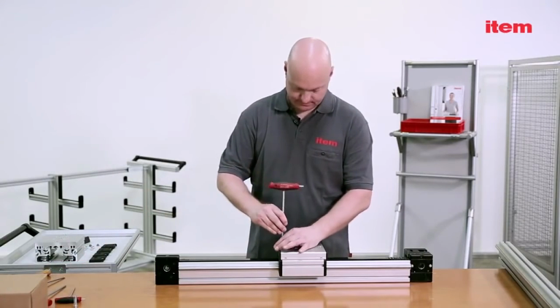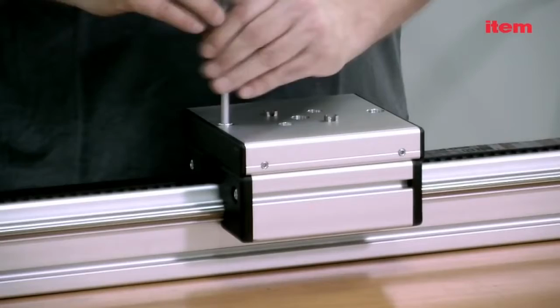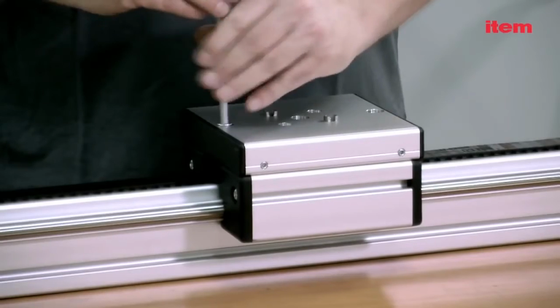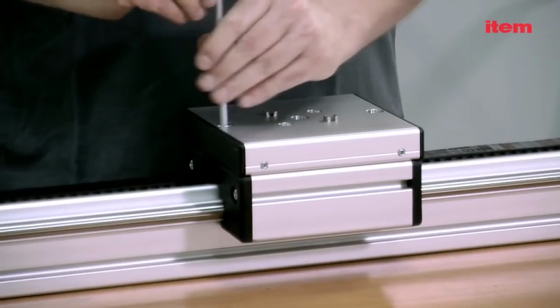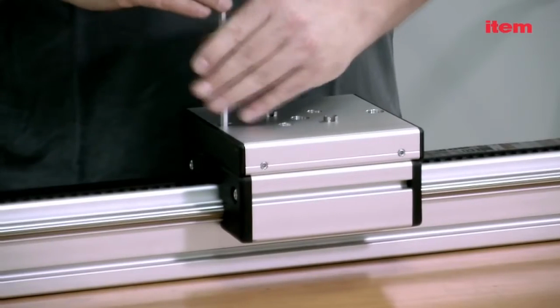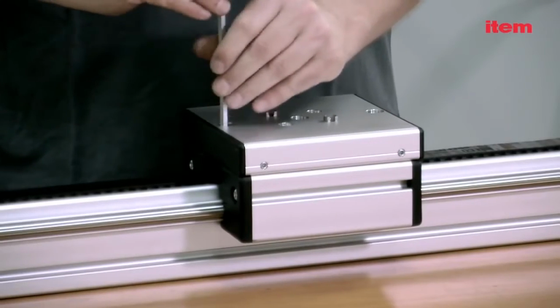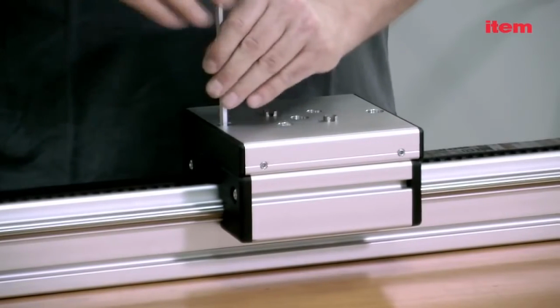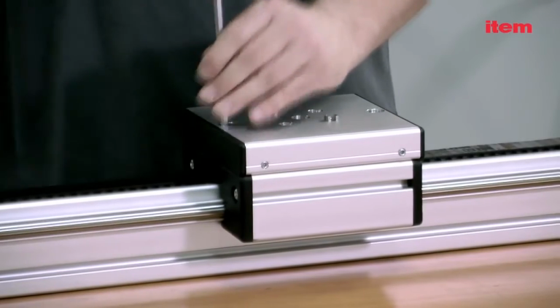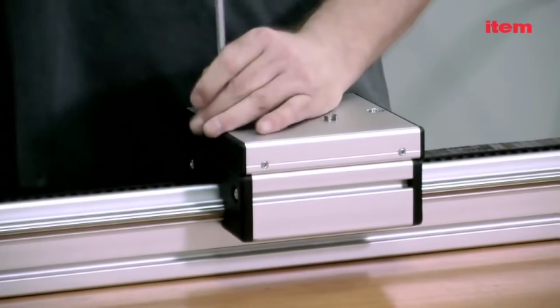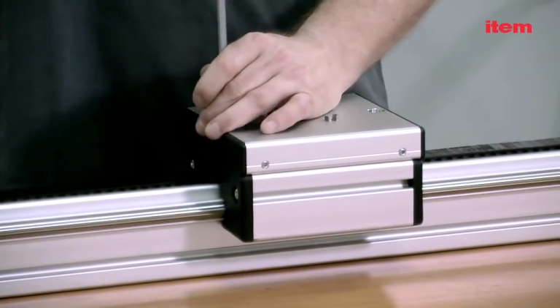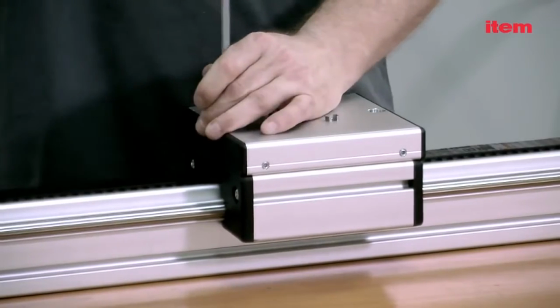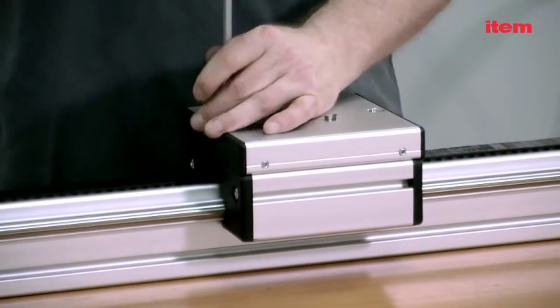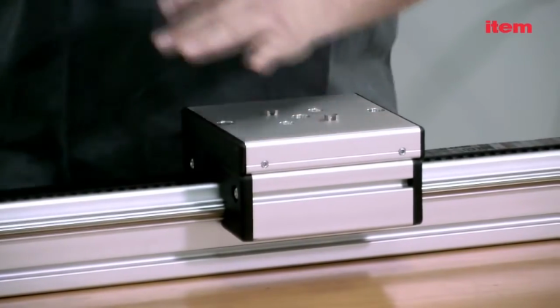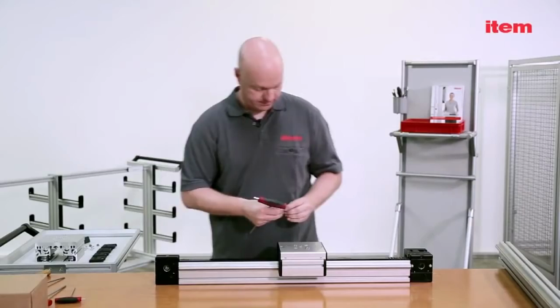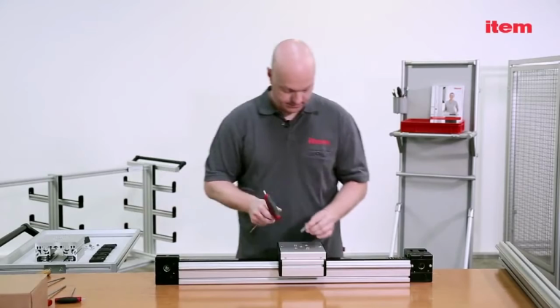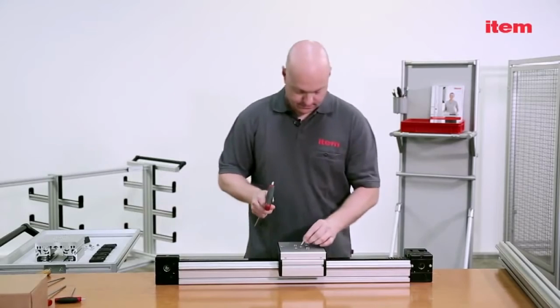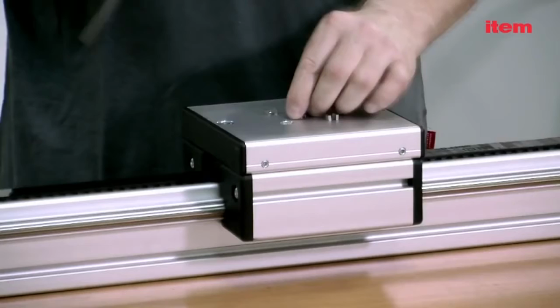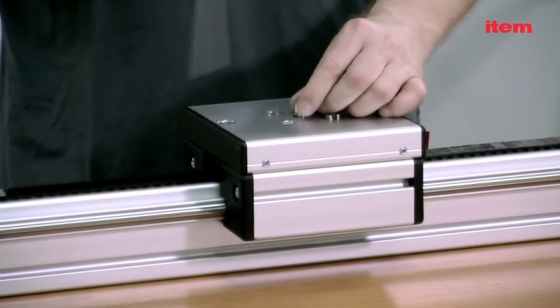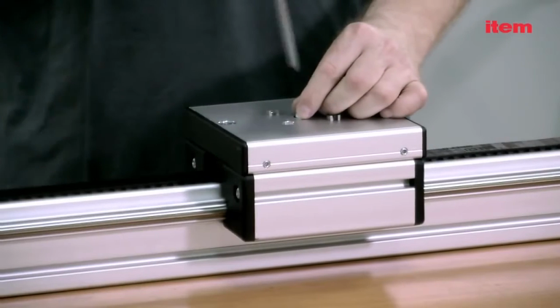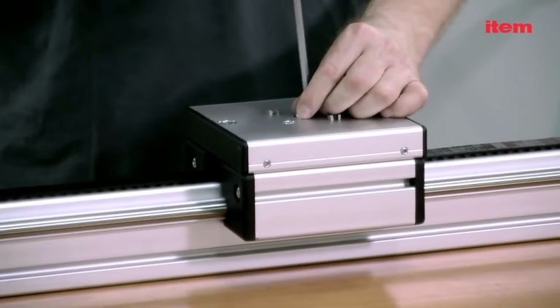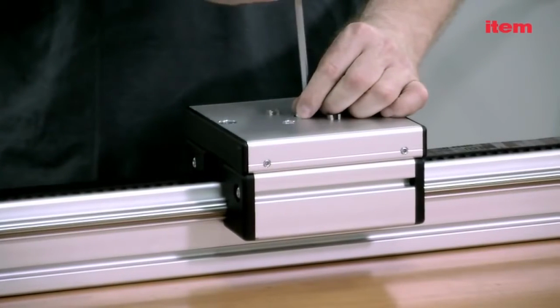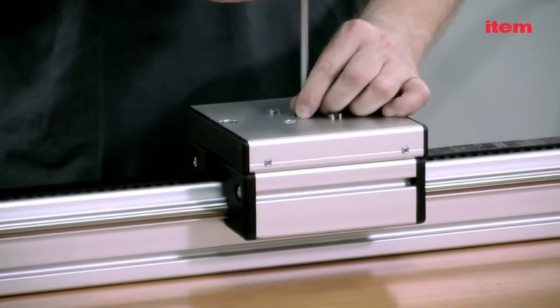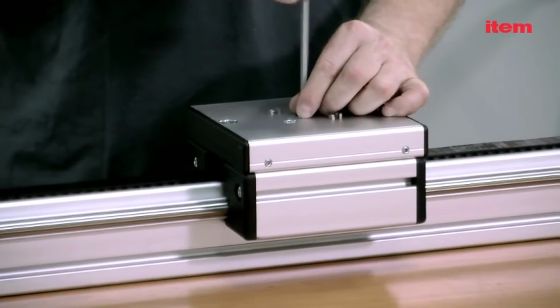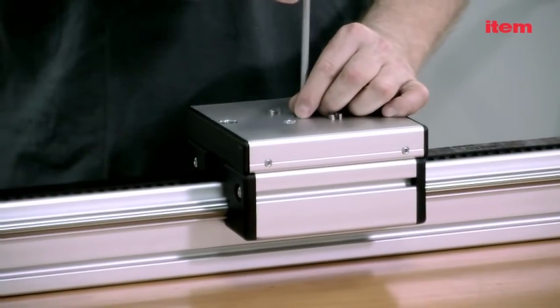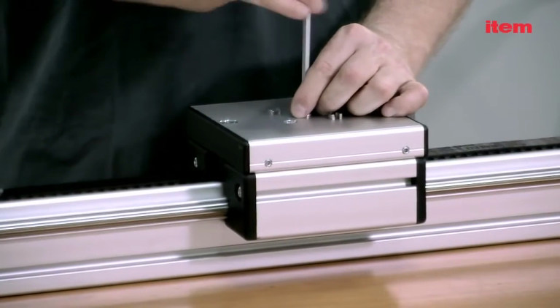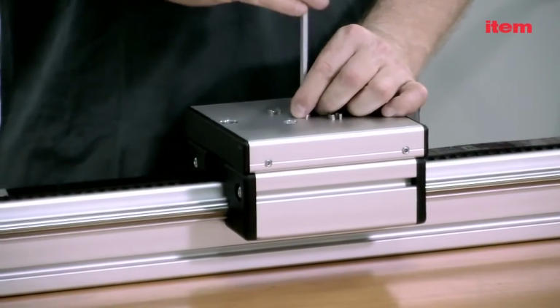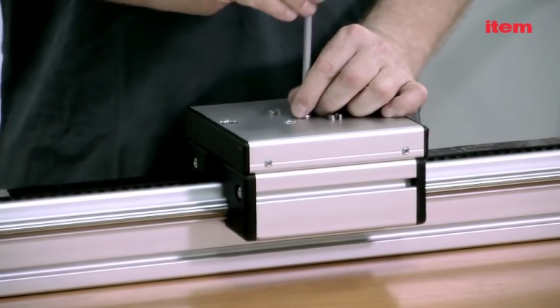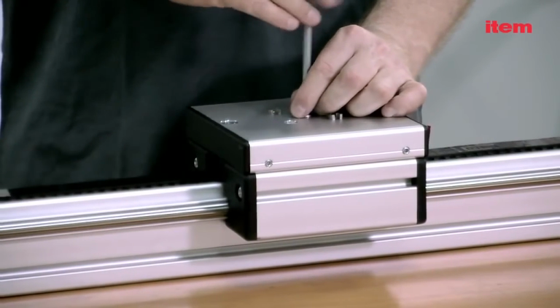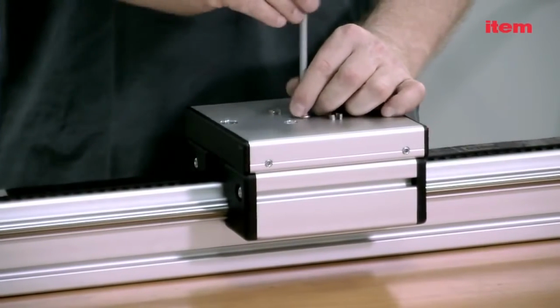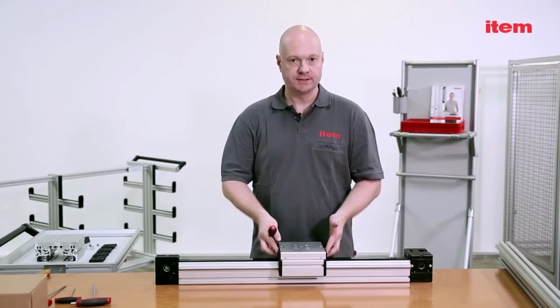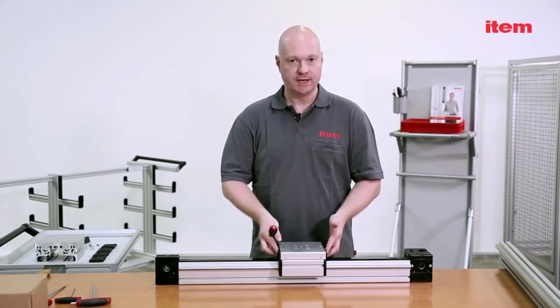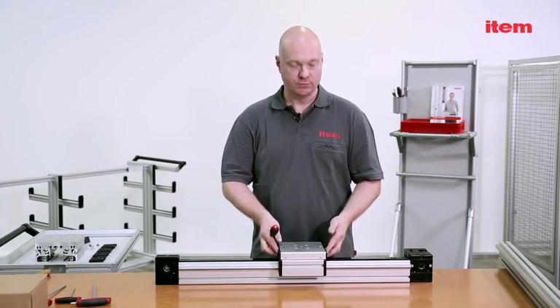Simply insert these parts under the slide from the sides and tighten them from above using the screws supplied. No machining is necessary. There is no need to pin anything. The last step is to tighten the timing belt.